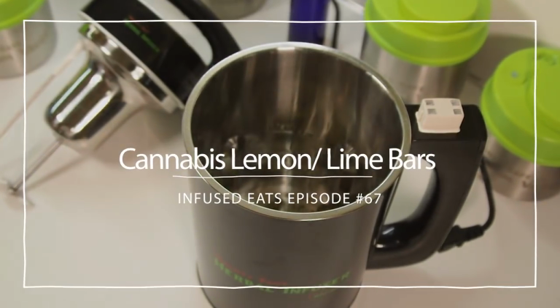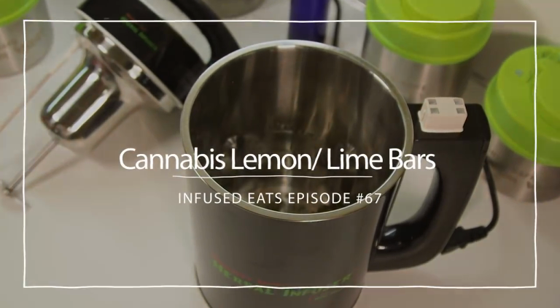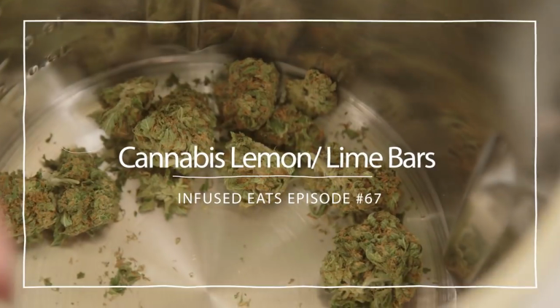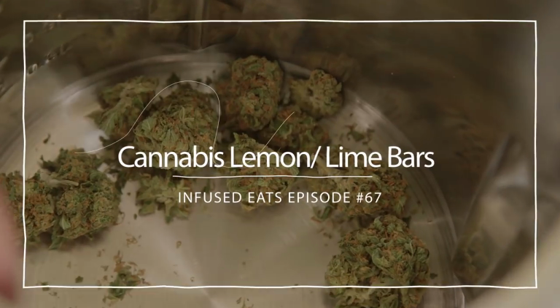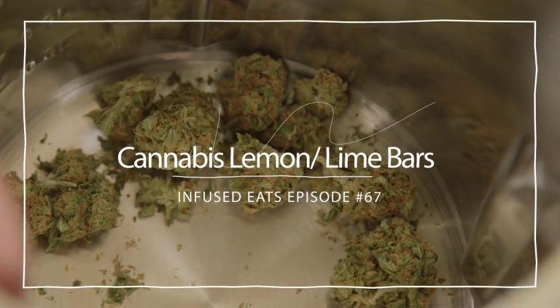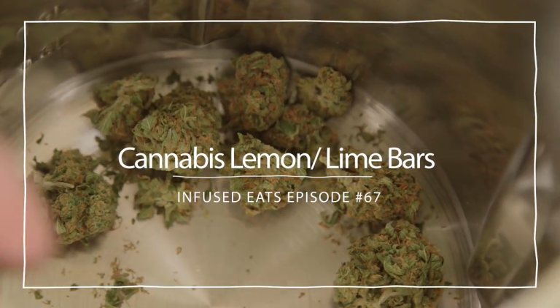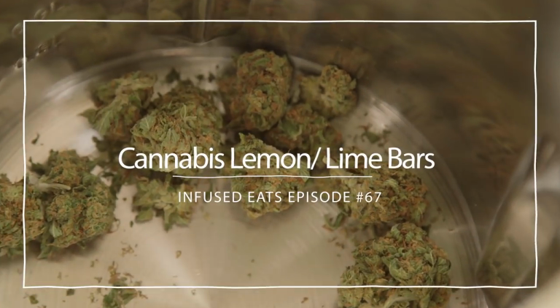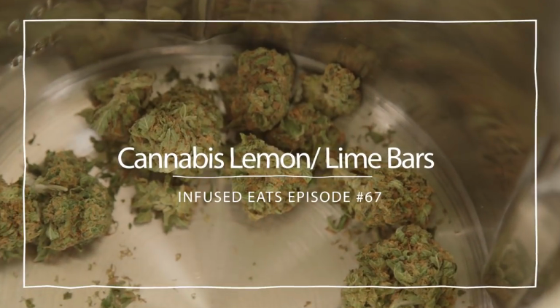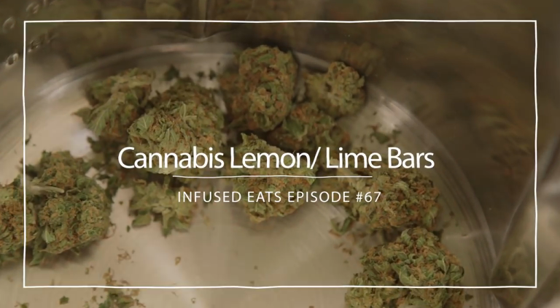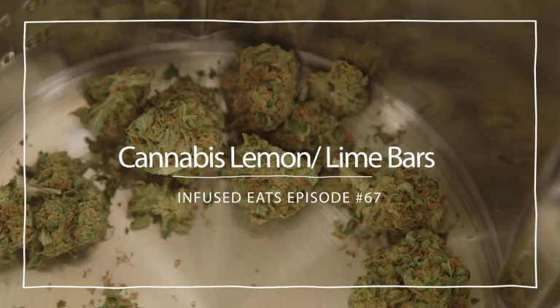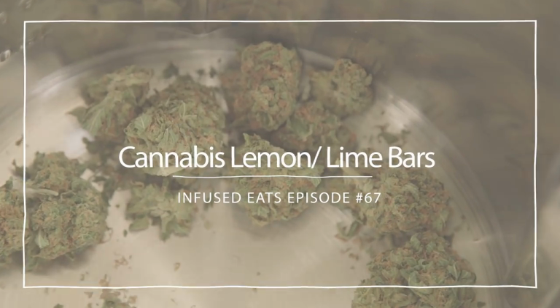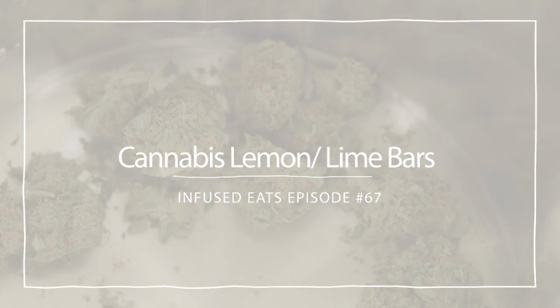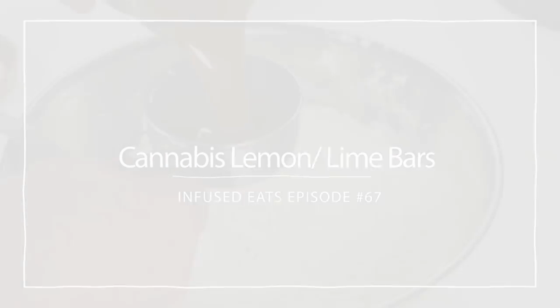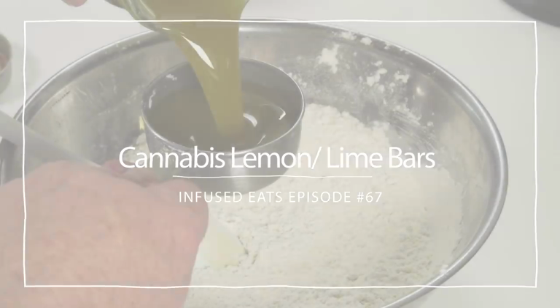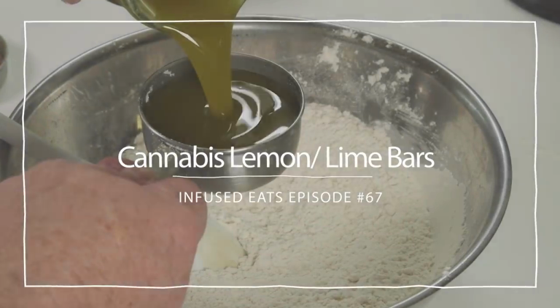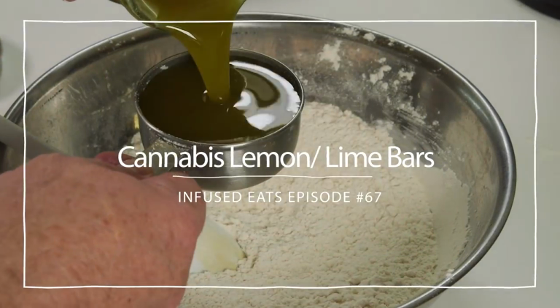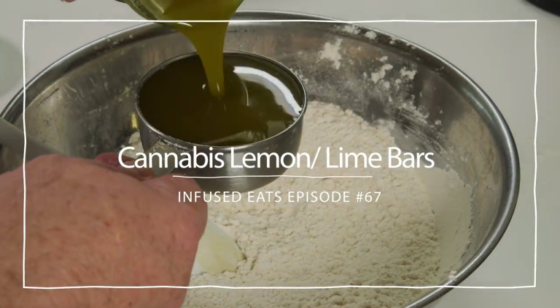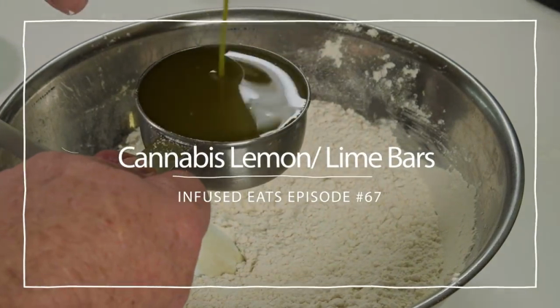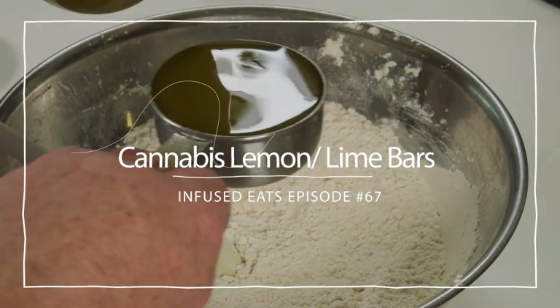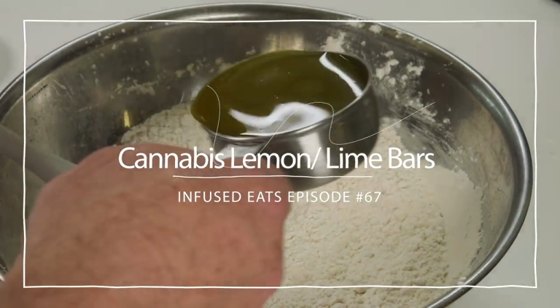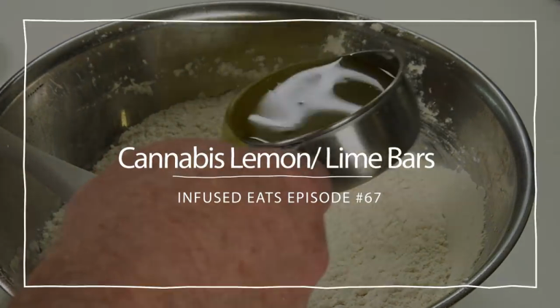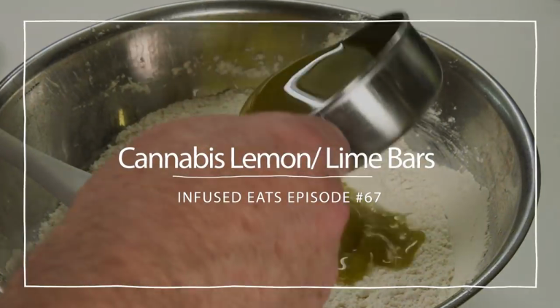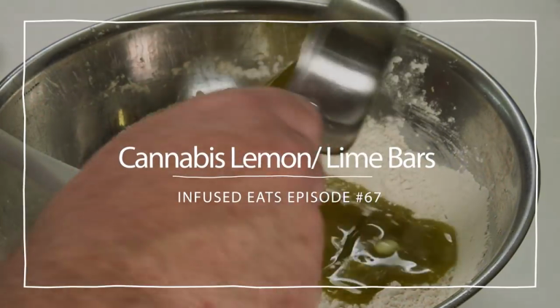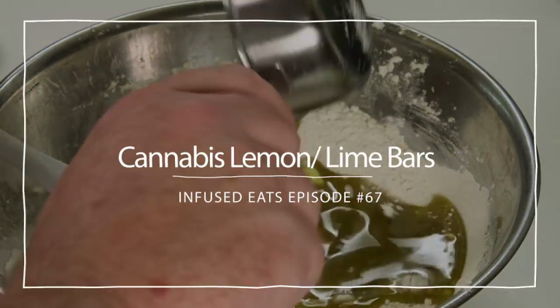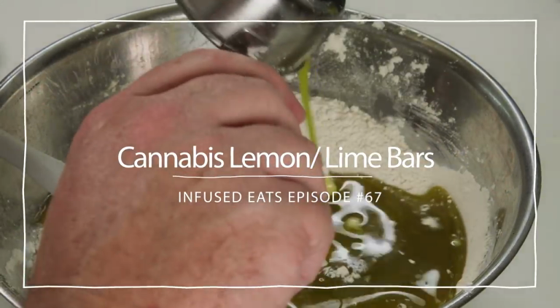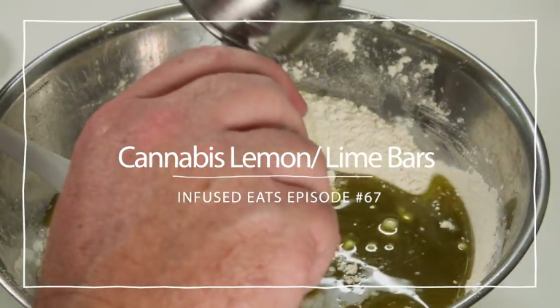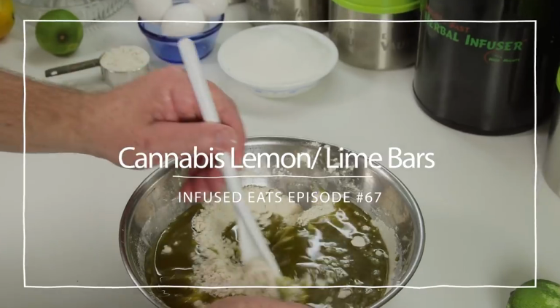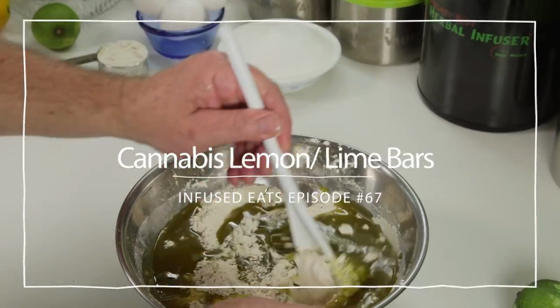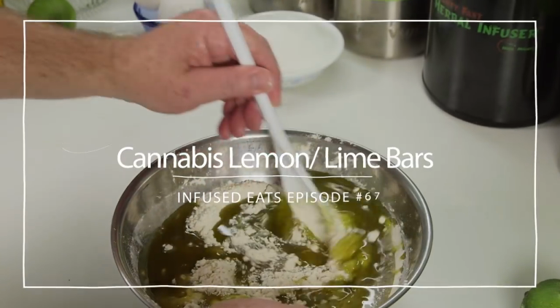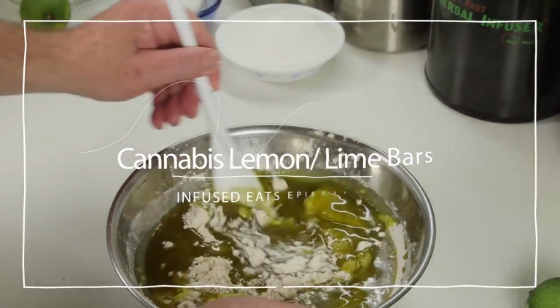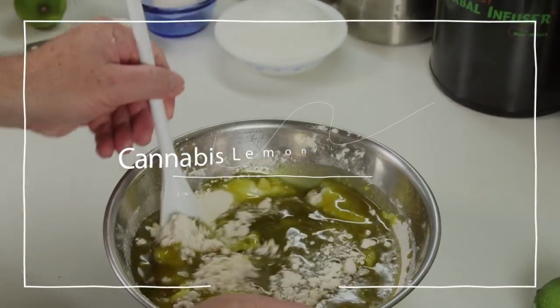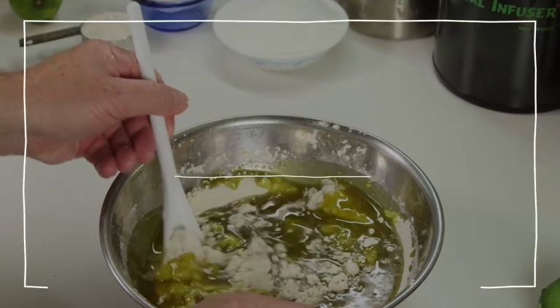Hi, welcome to Infused Eats. This is Matt, your cannabis-infused host, and today we're making cannabis-infused lemon-lime bars.